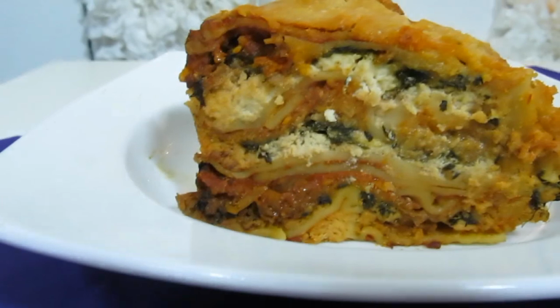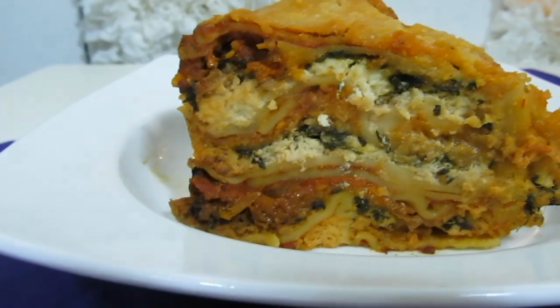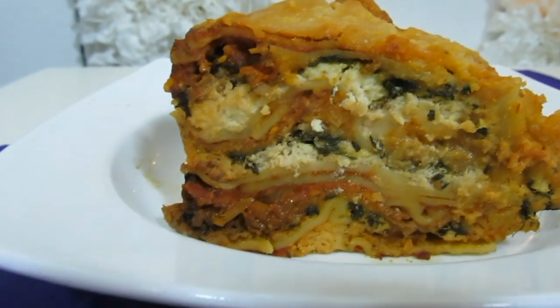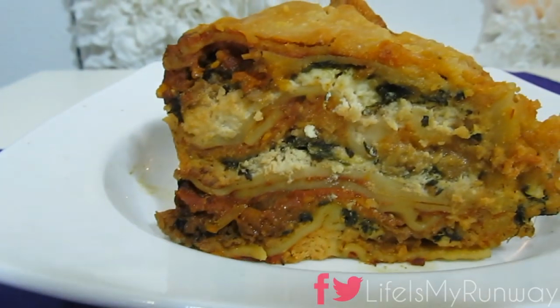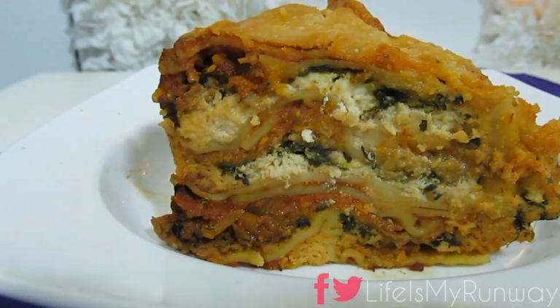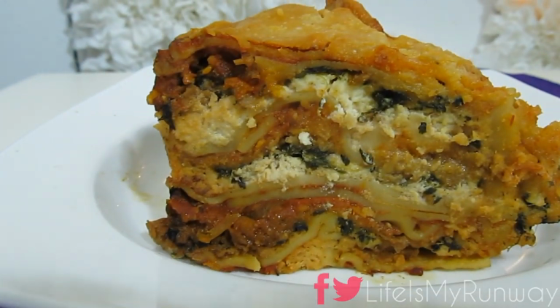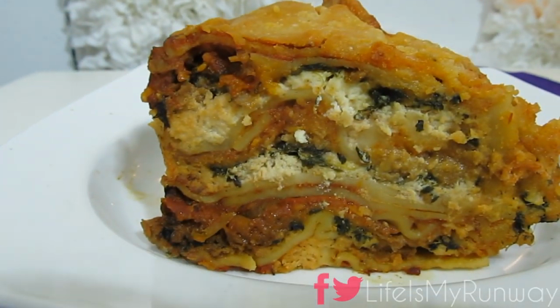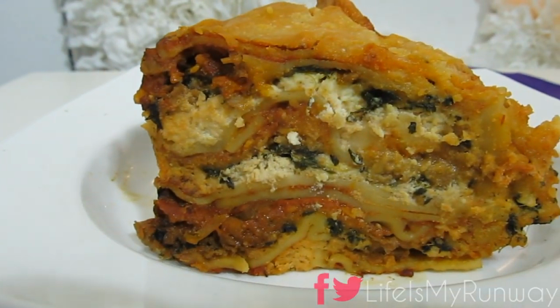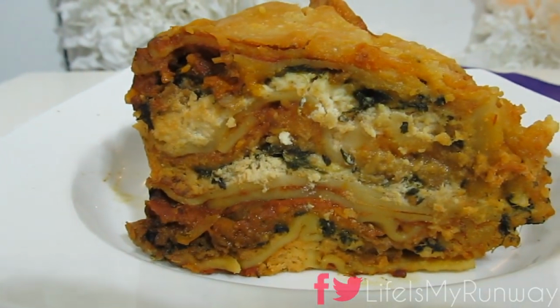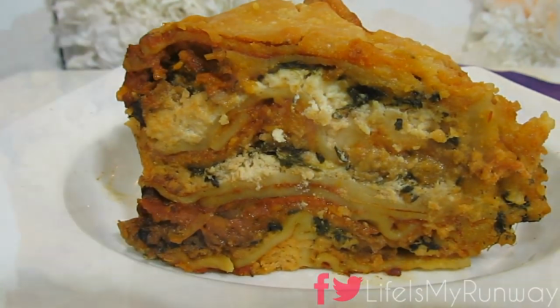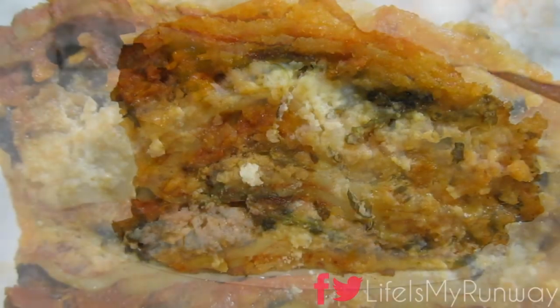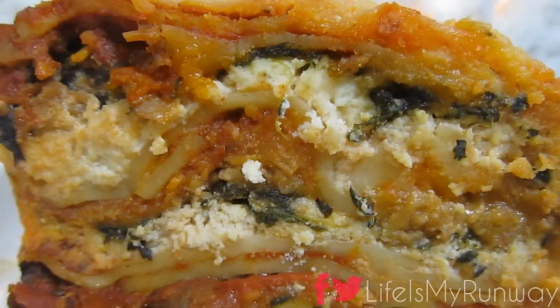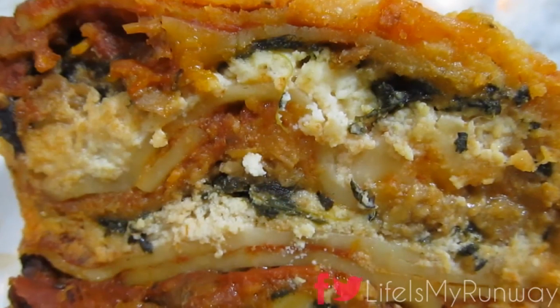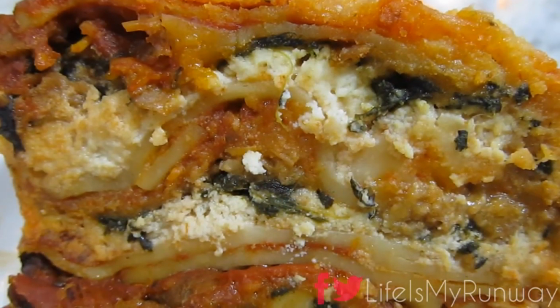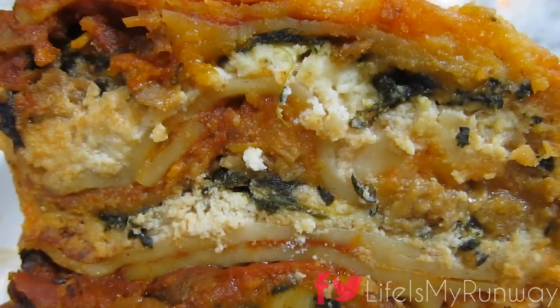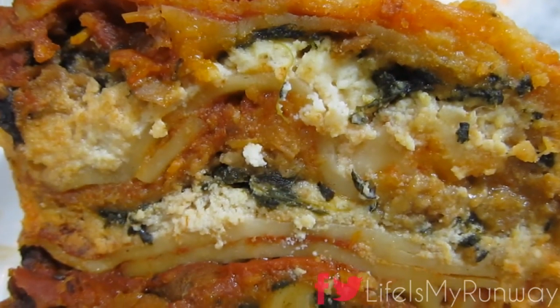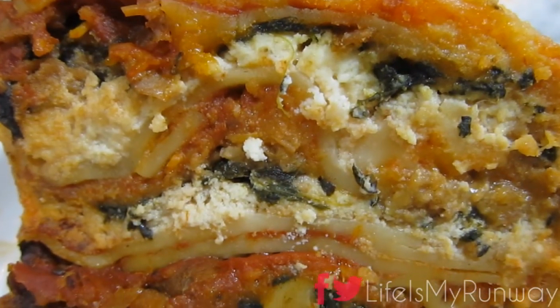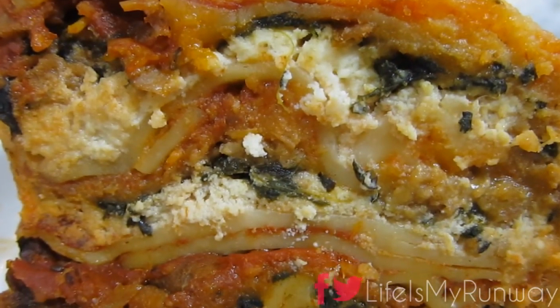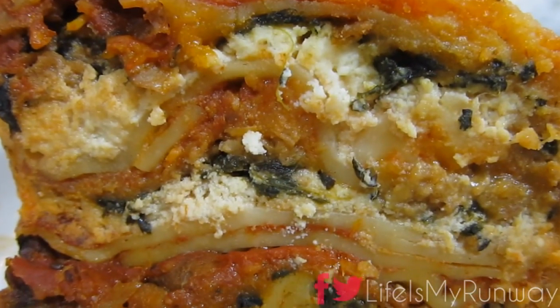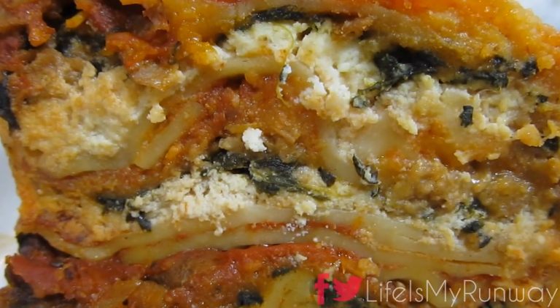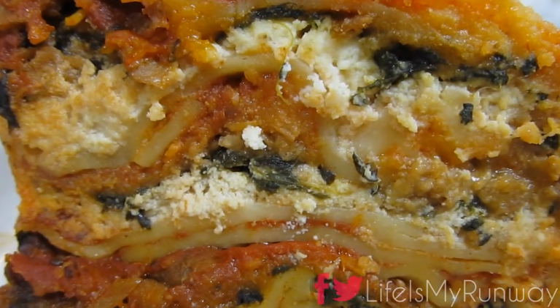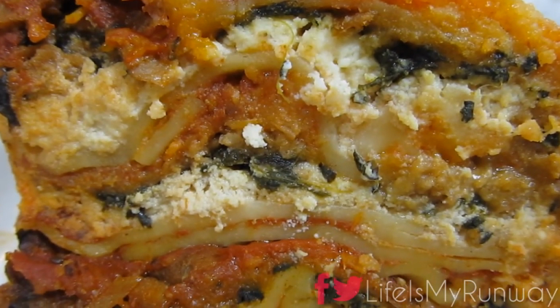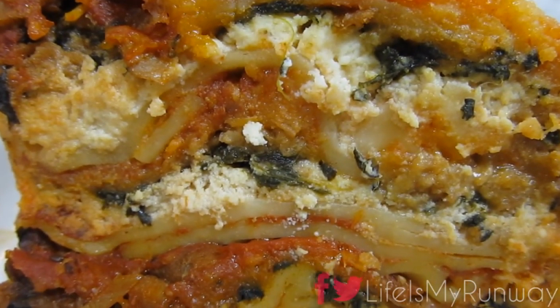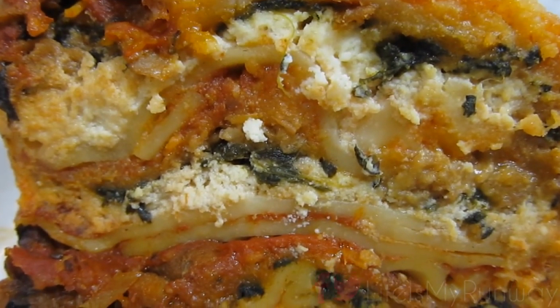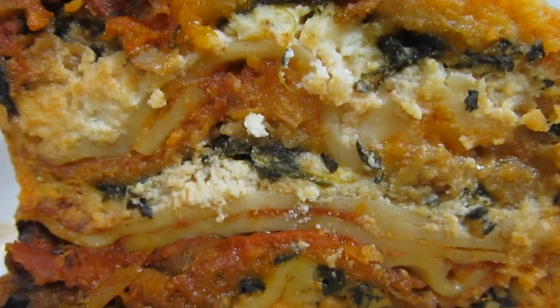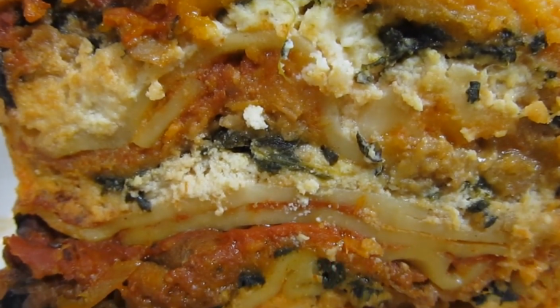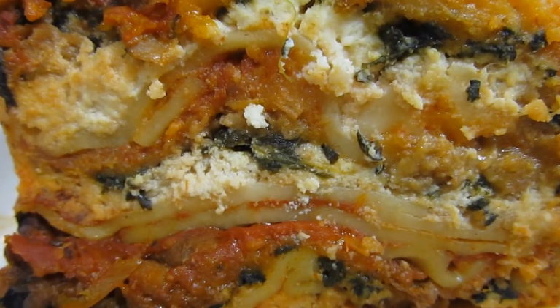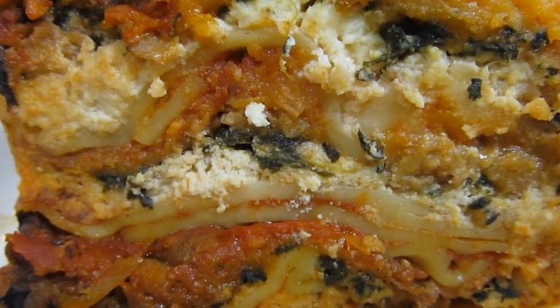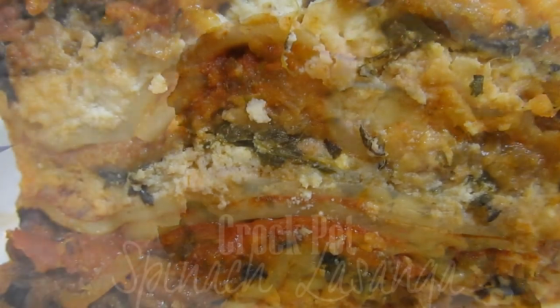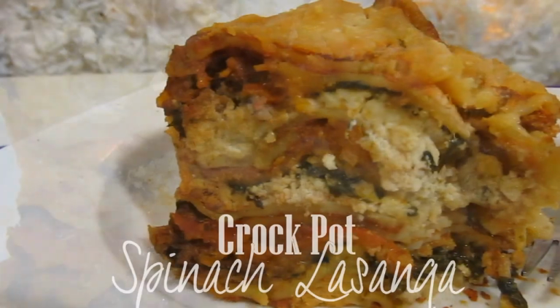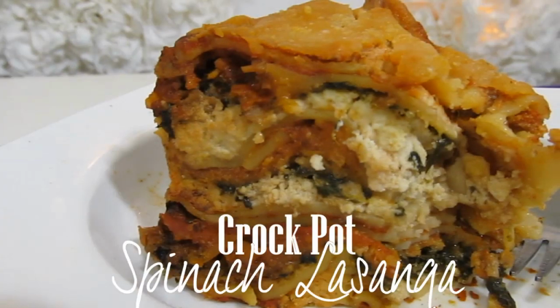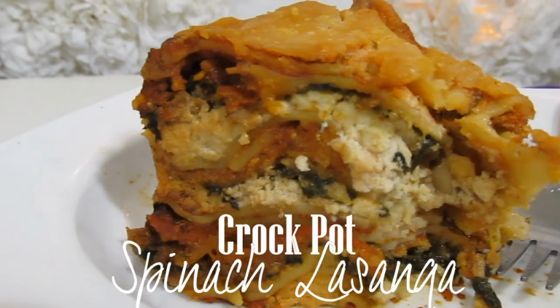Hey guys, it's Shayna, and today we are going to make this super easy, super quick crockpot lasagna.